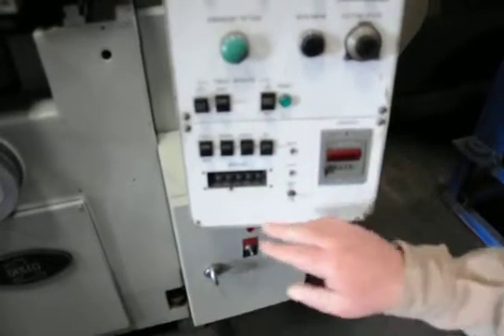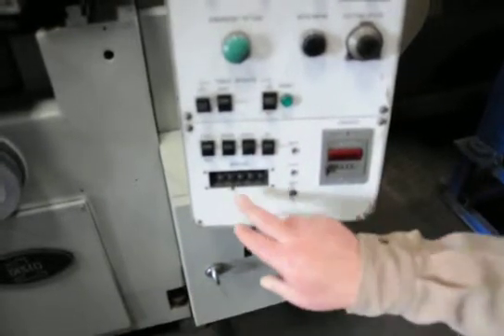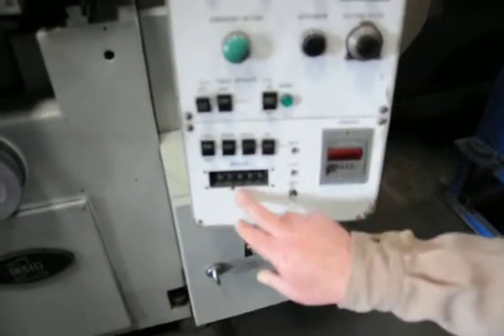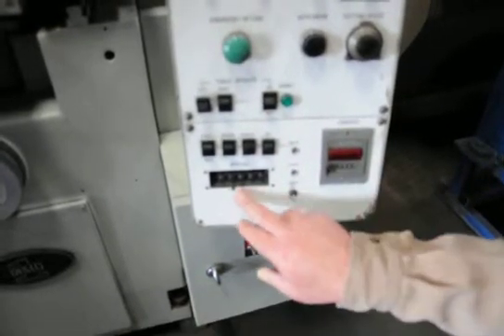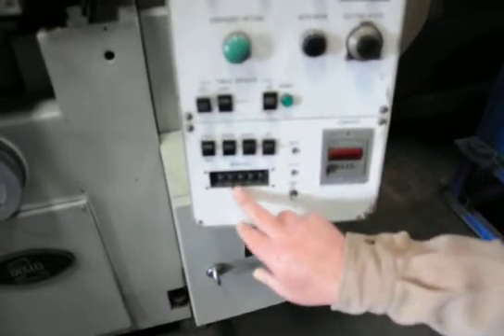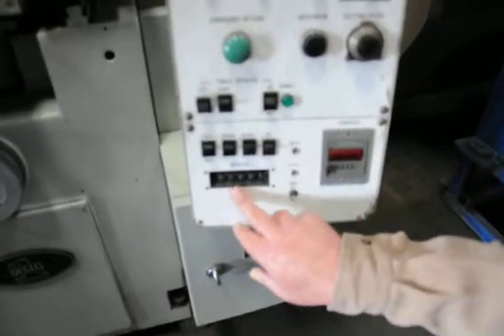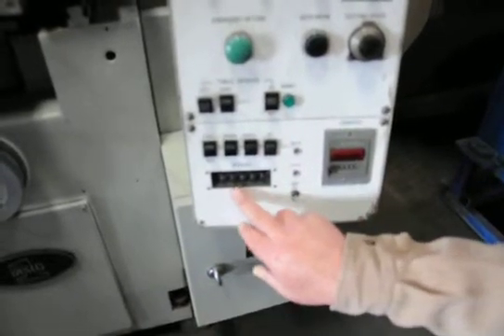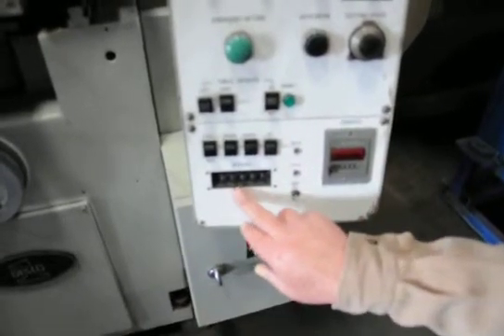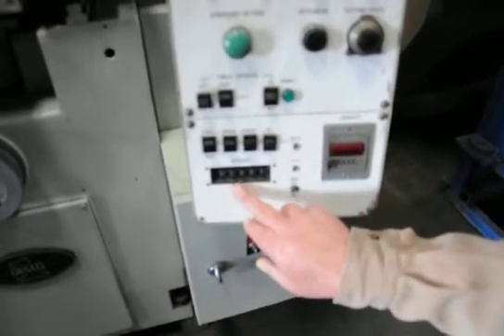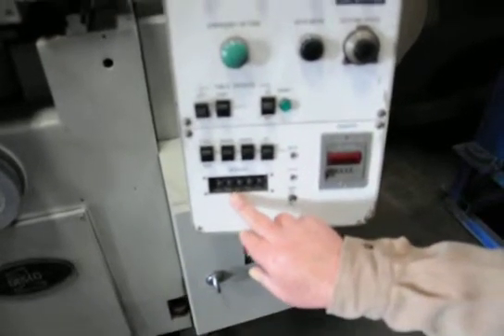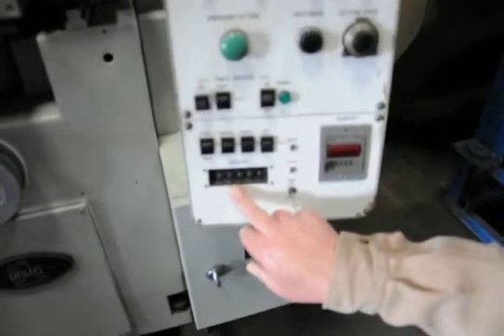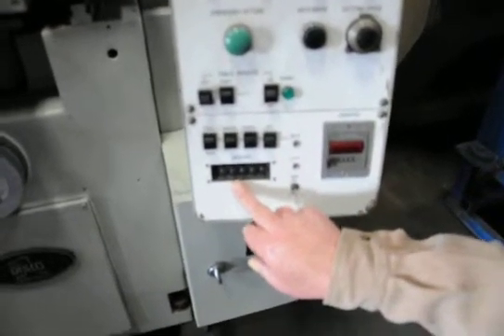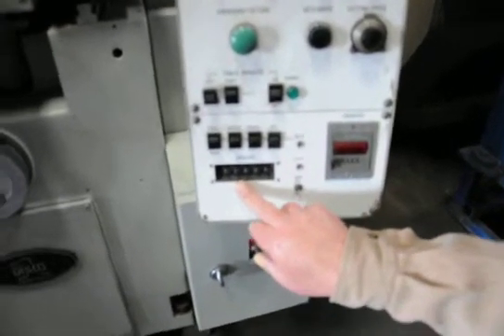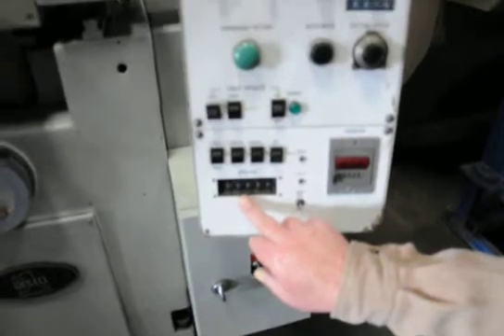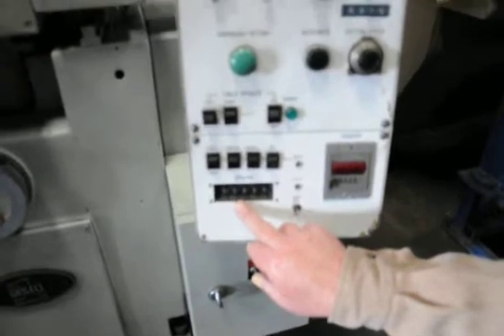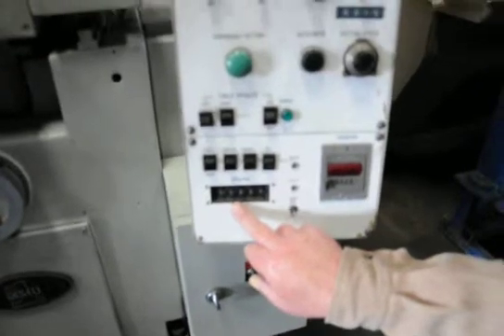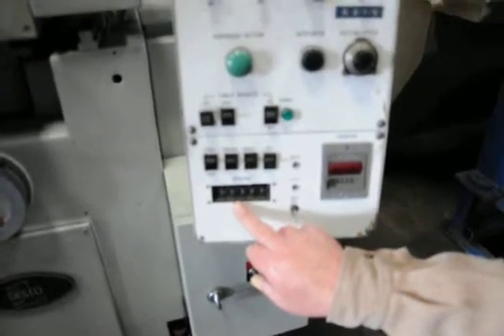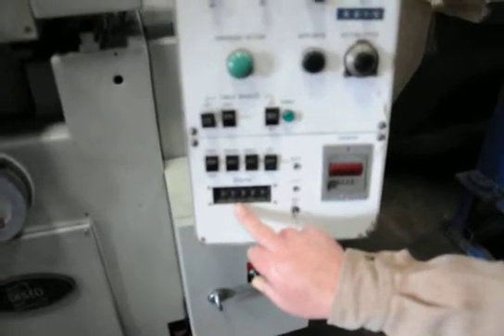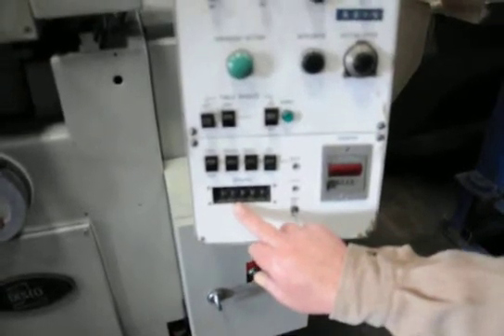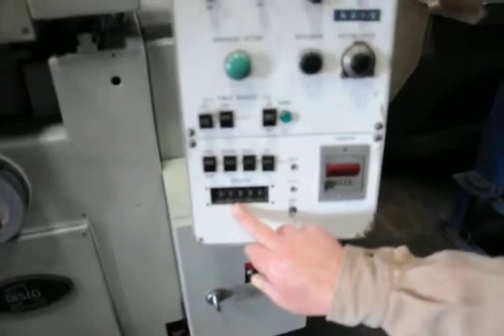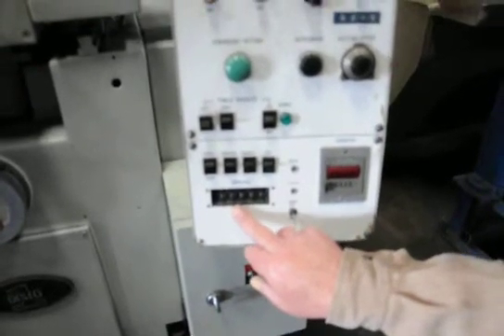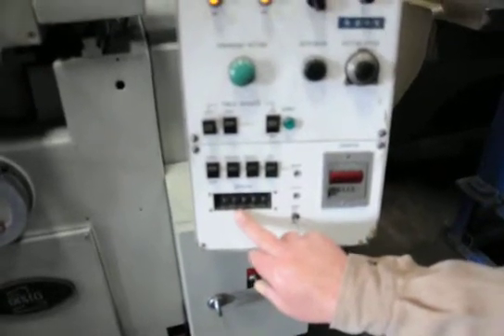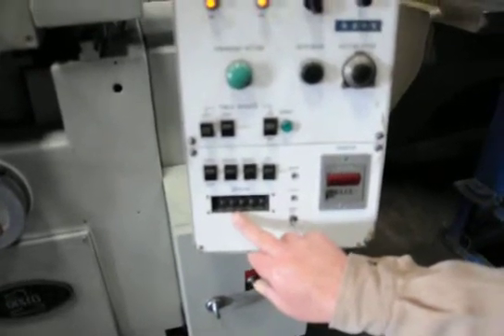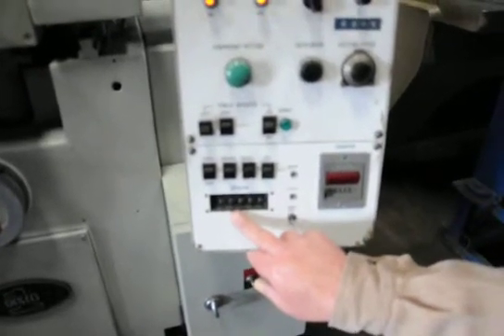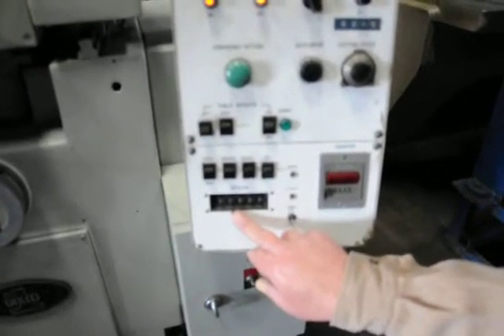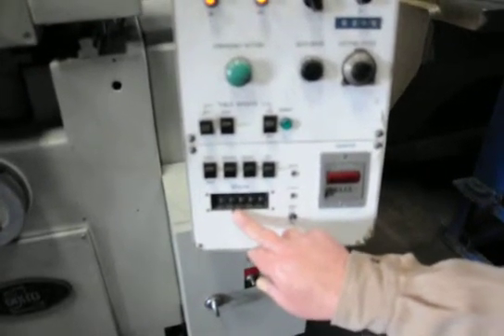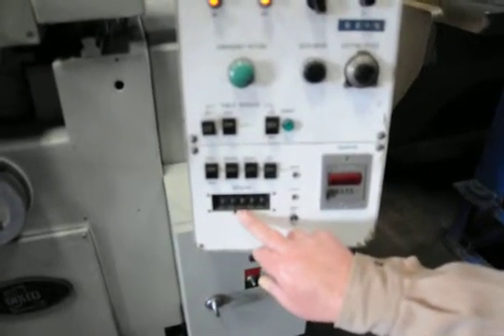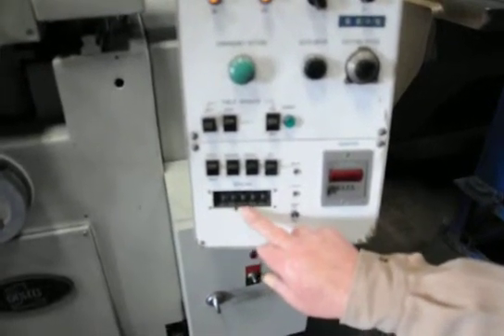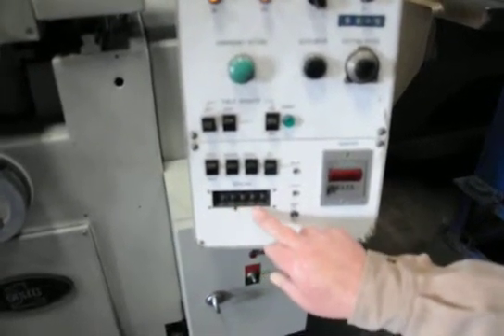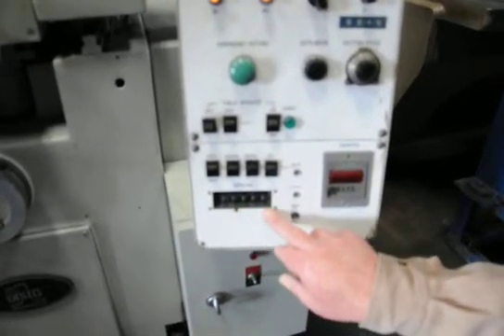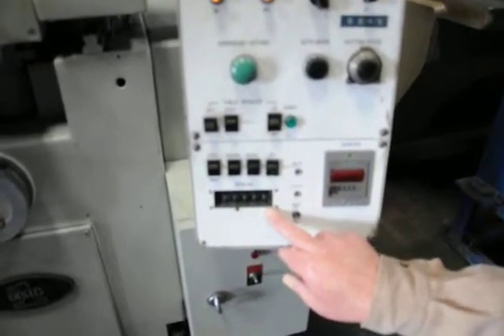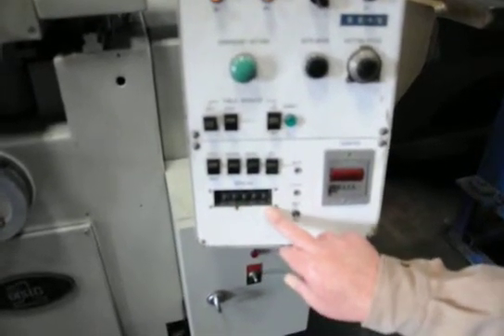So if you want it to come out — right now we've got it set at zero, one, five, zero, zero.